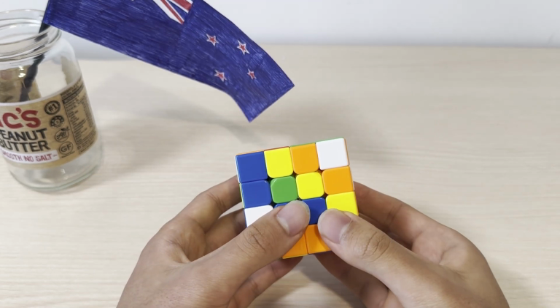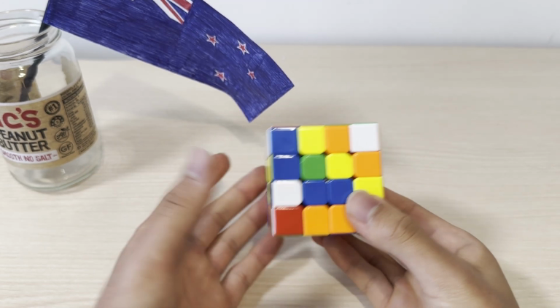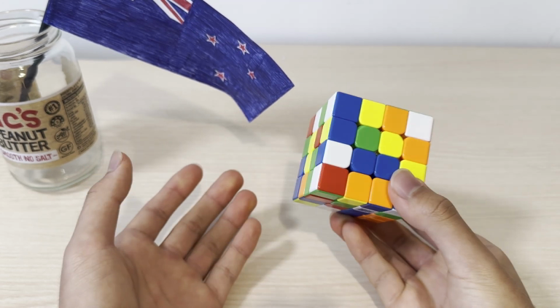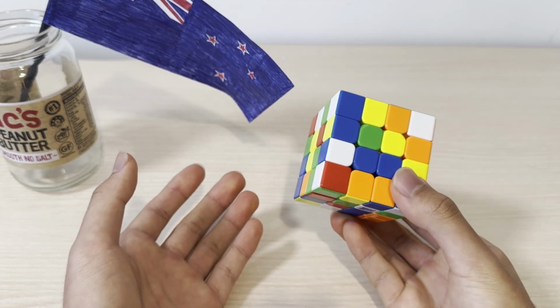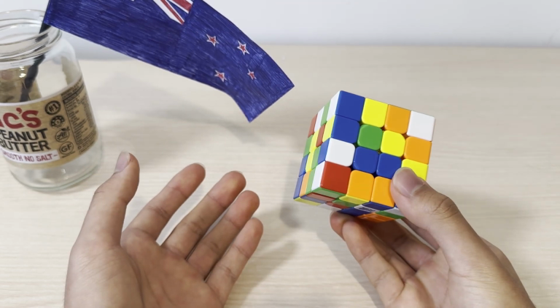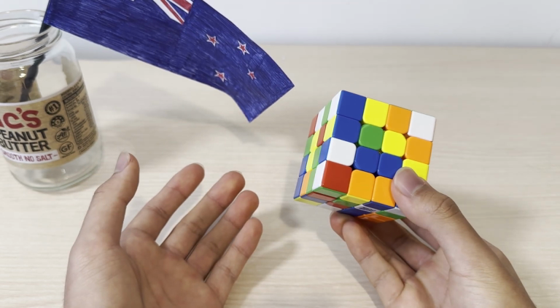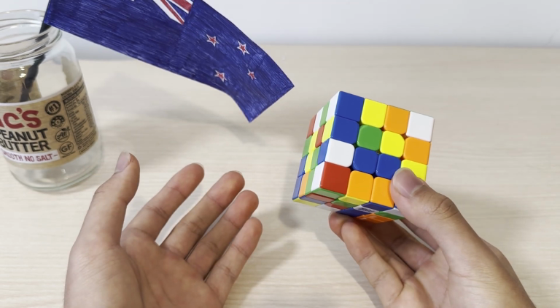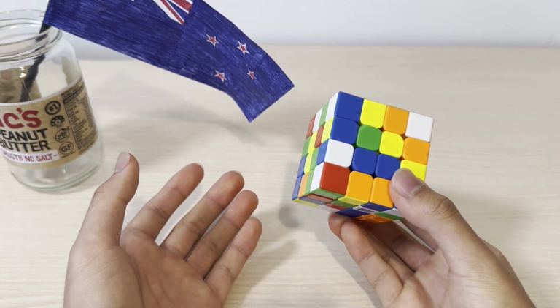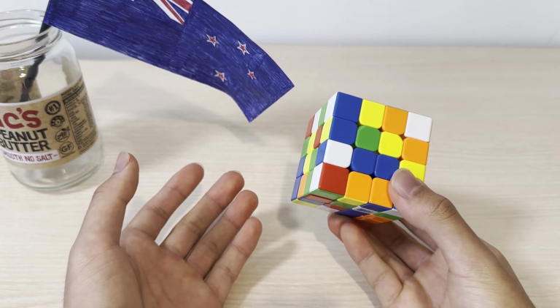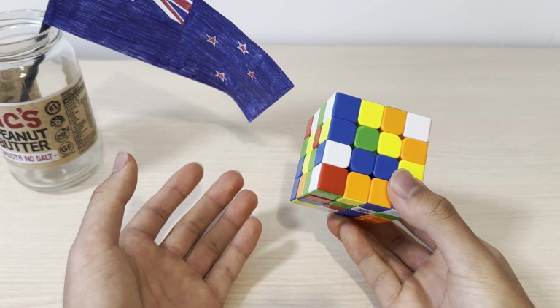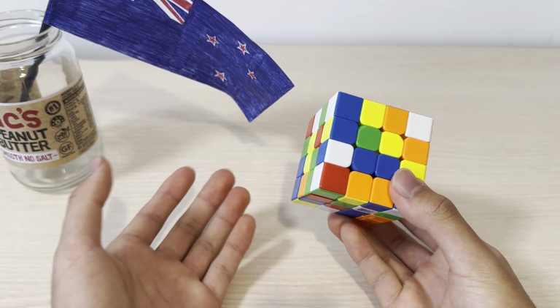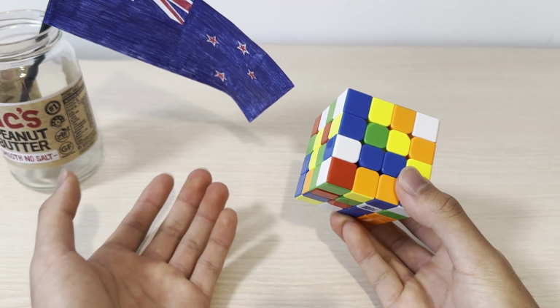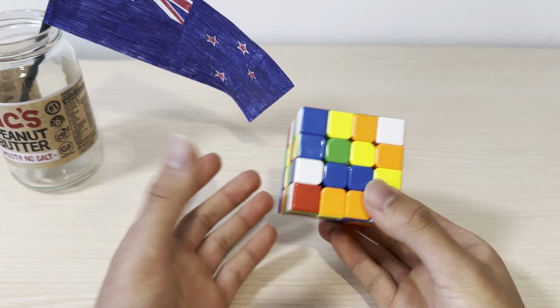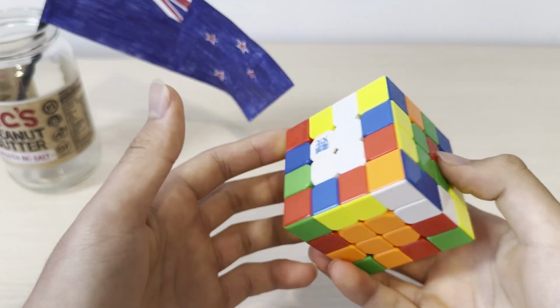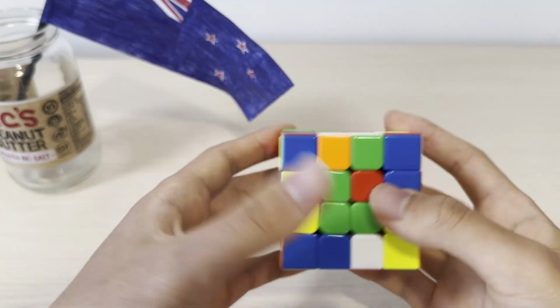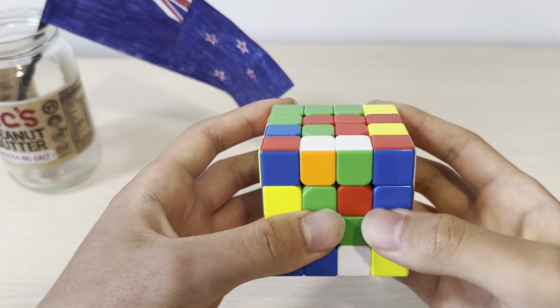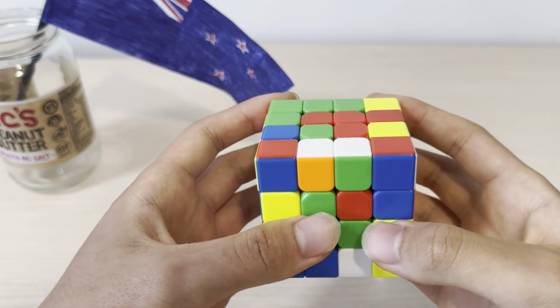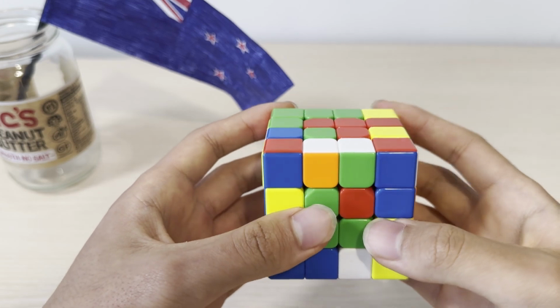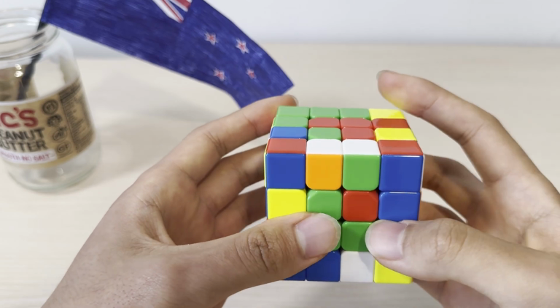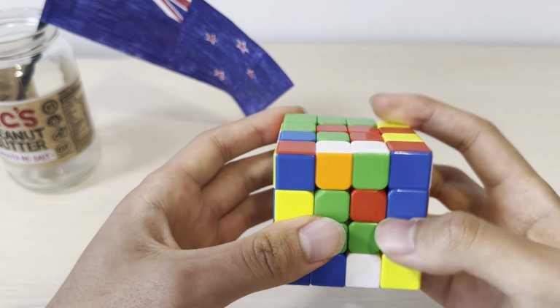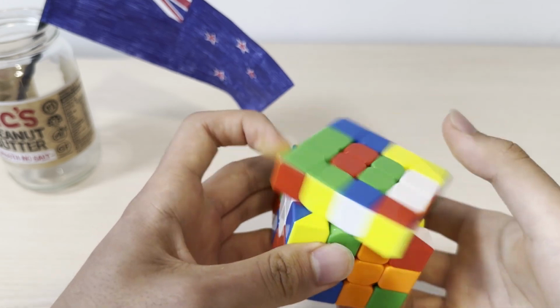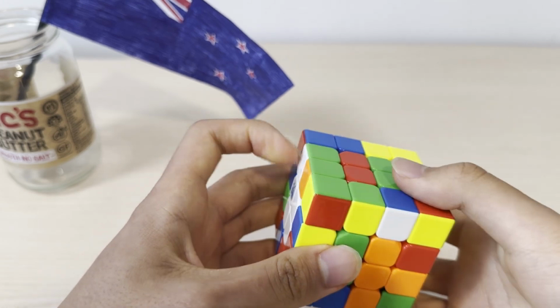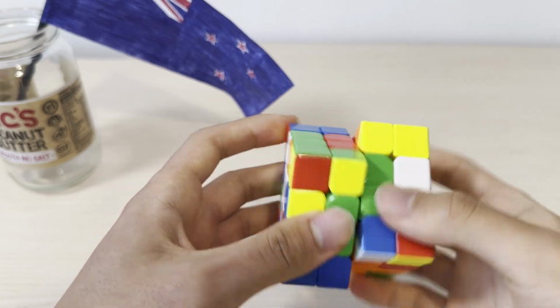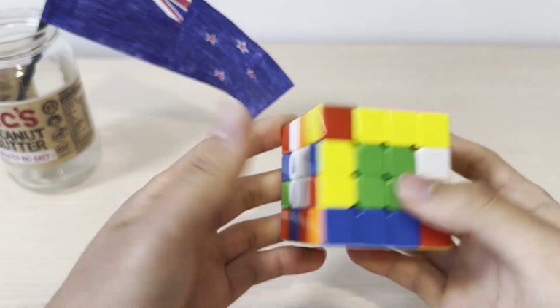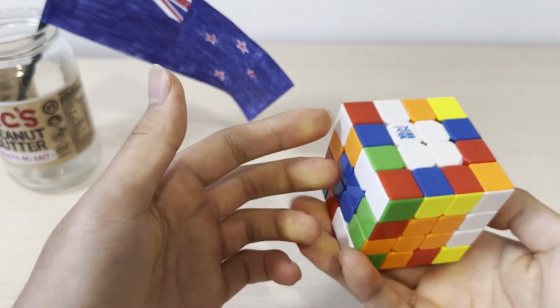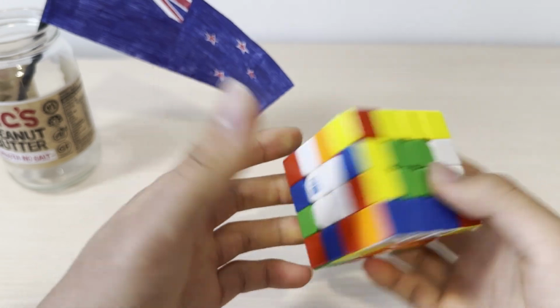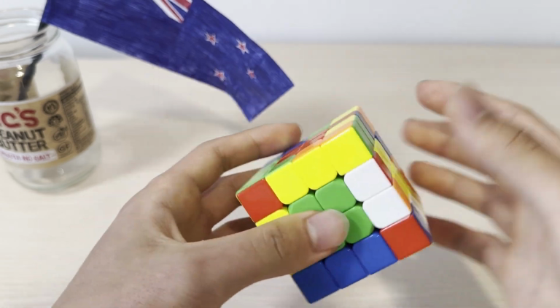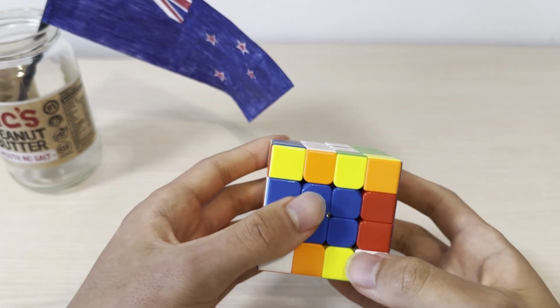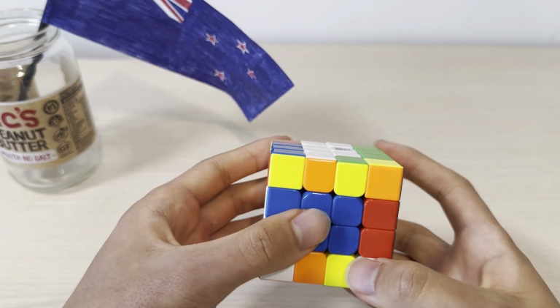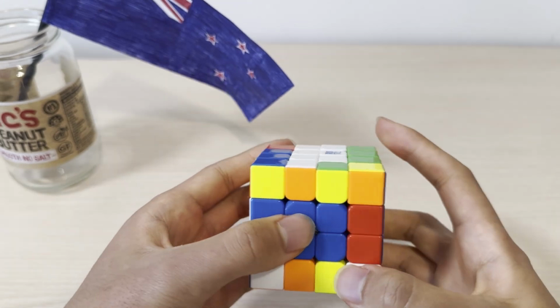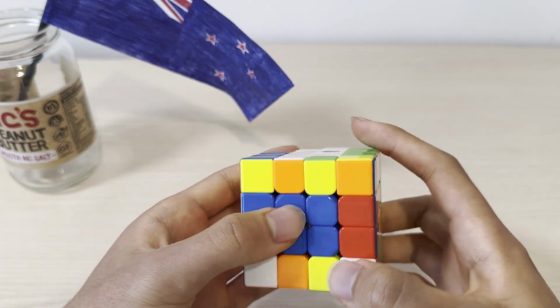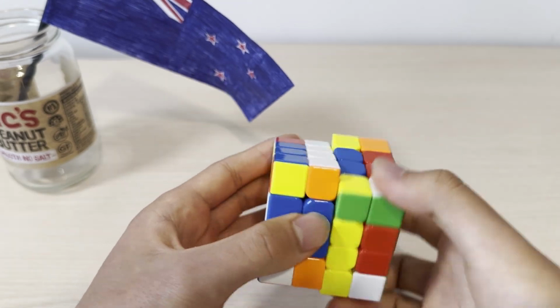In this tutorial, we'll go step by step, which includes solving the centers, pairing the edges, and solving the cube like a 3x3.